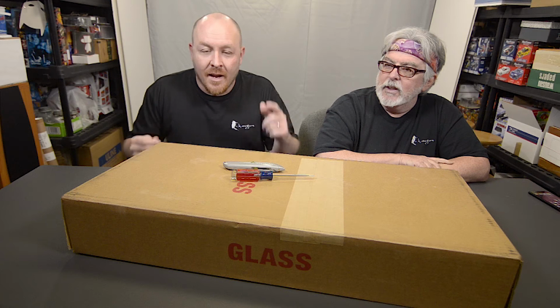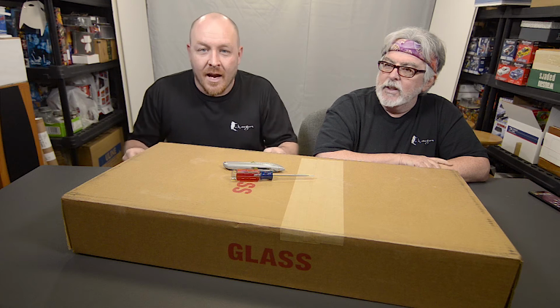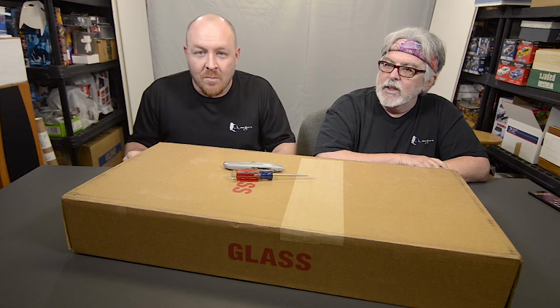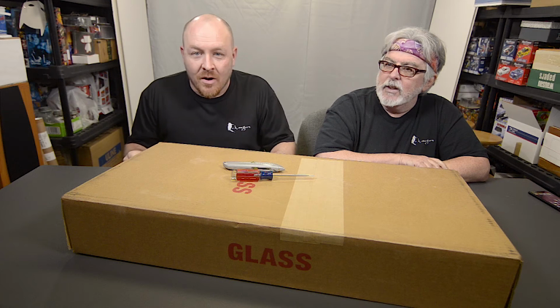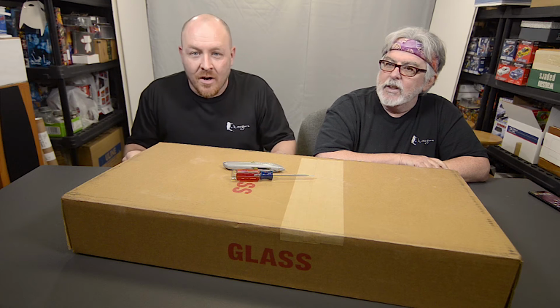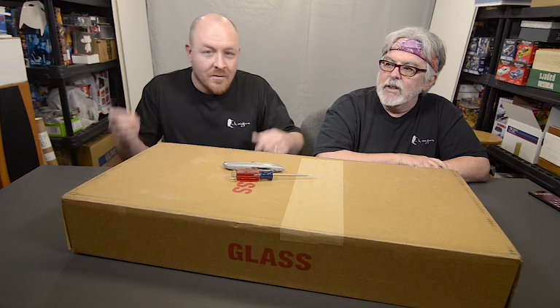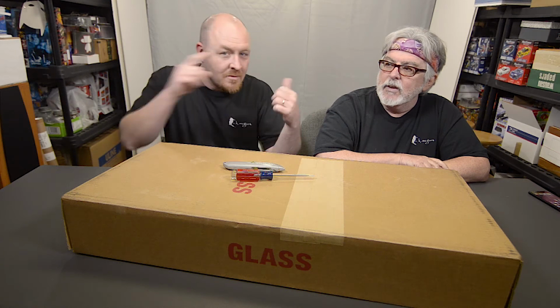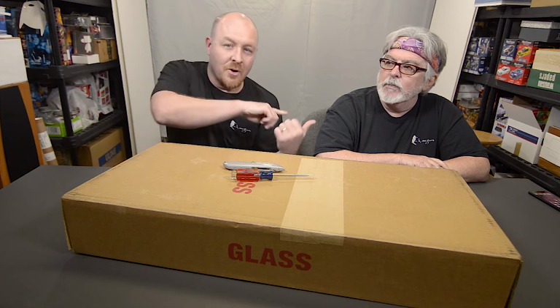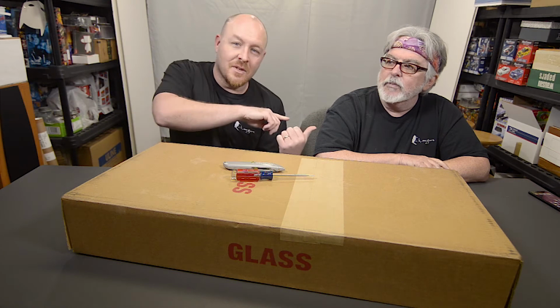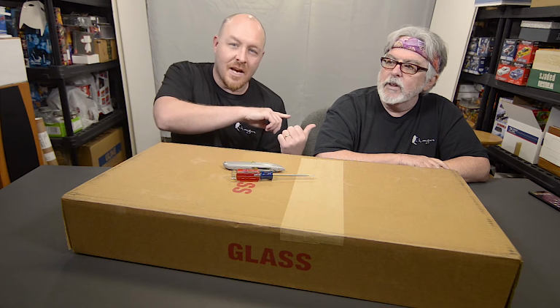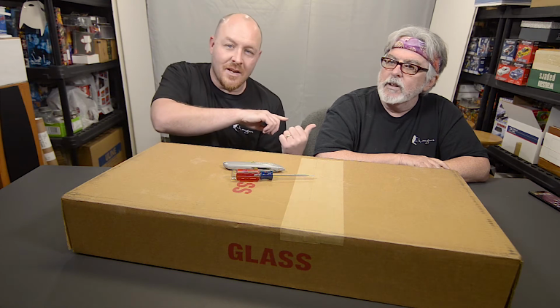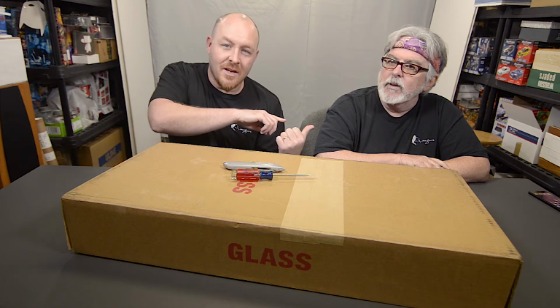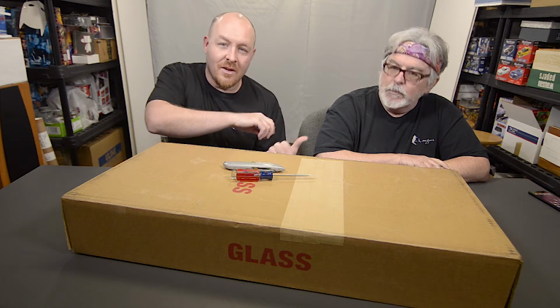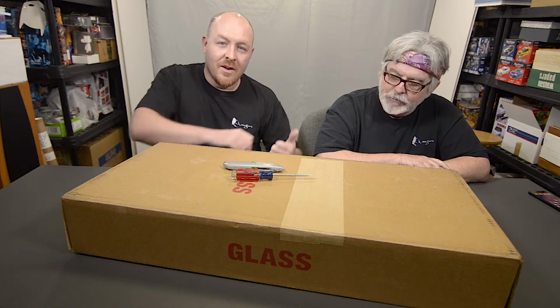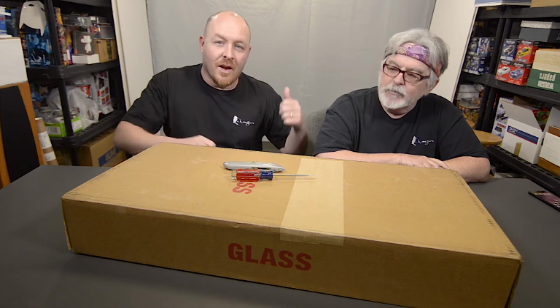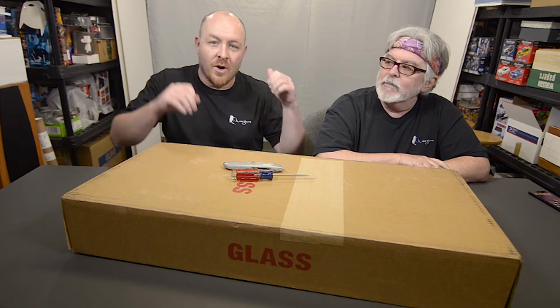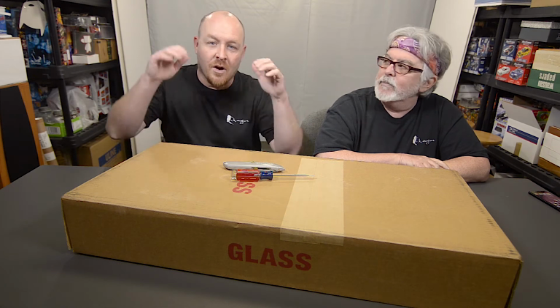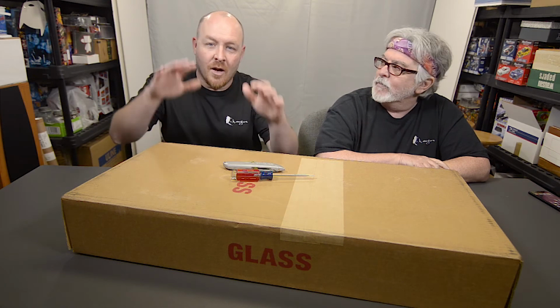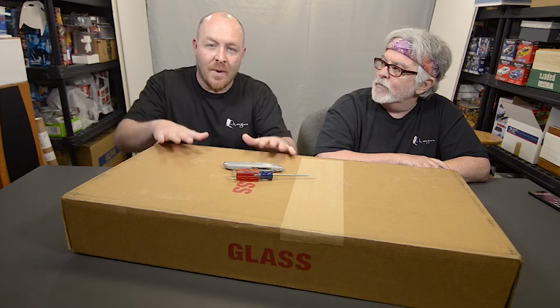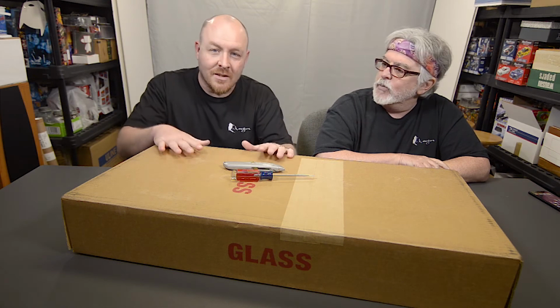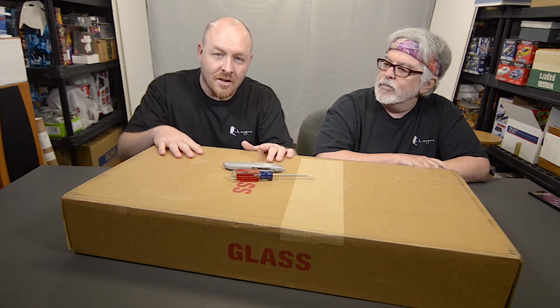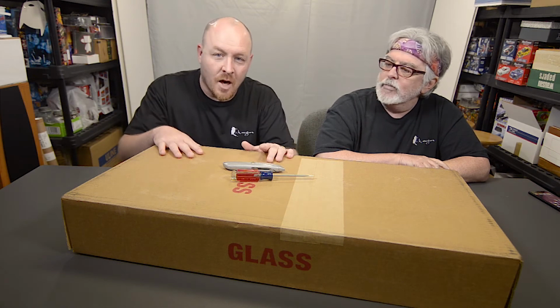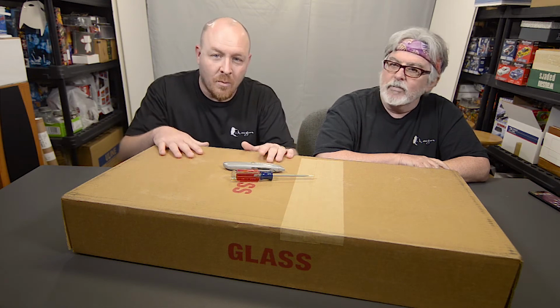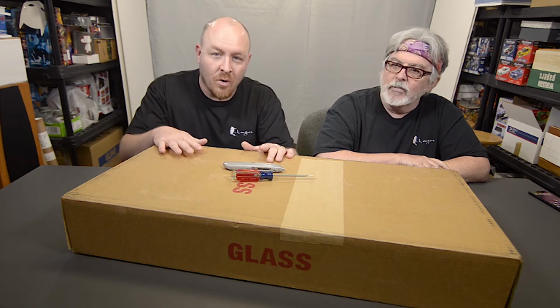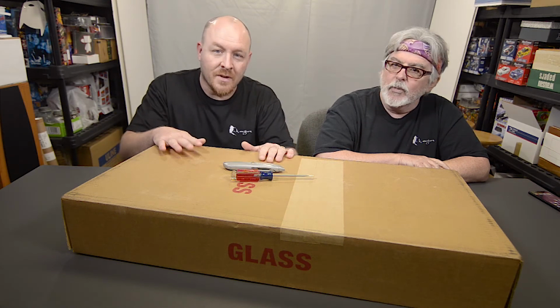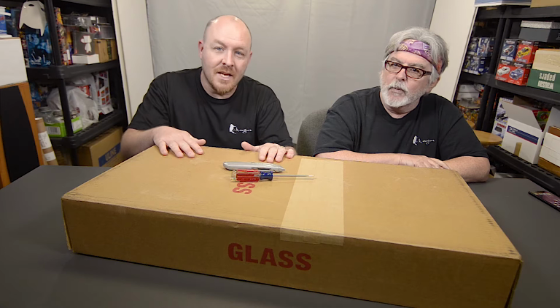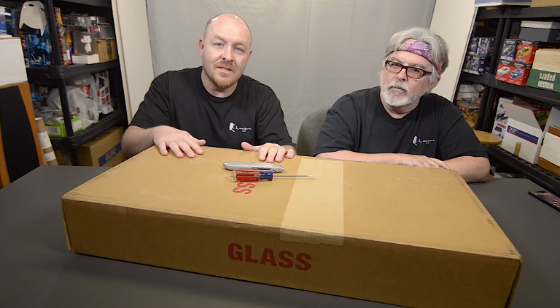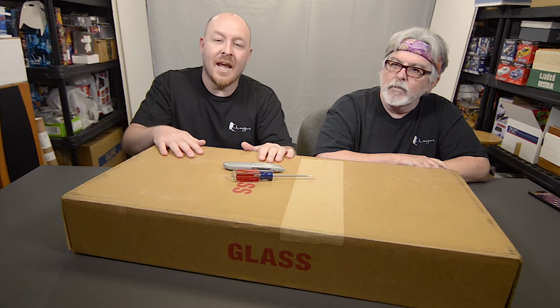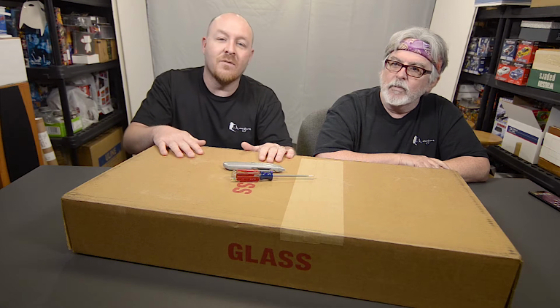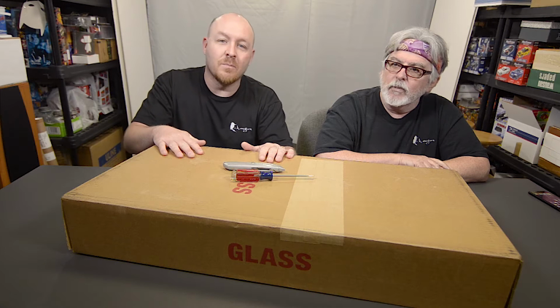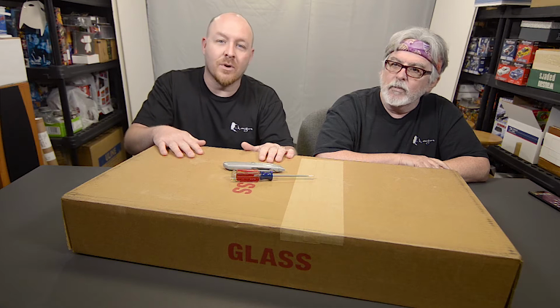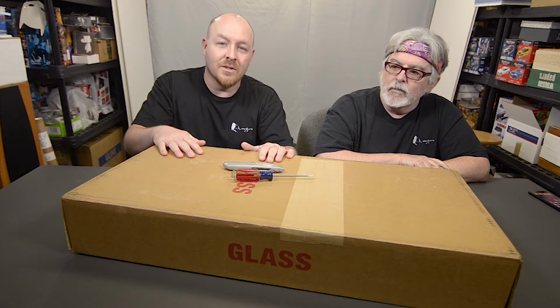Hey guys, Mark here. You know this guy, Keith. And we are unboxing a couple more of Keith's canvas prints.